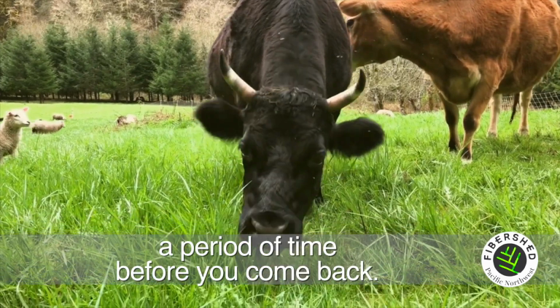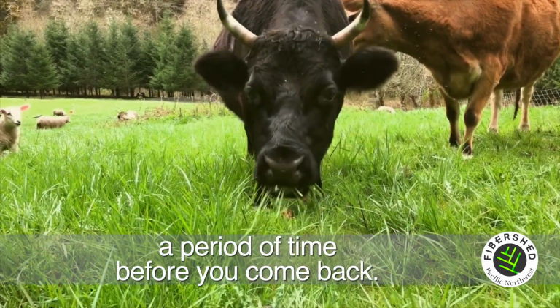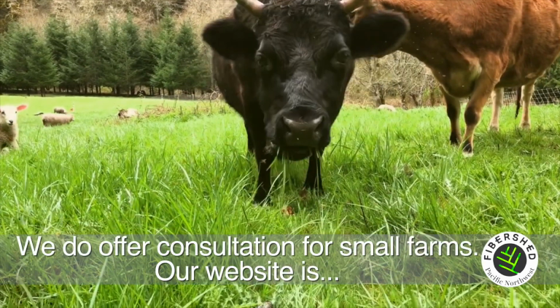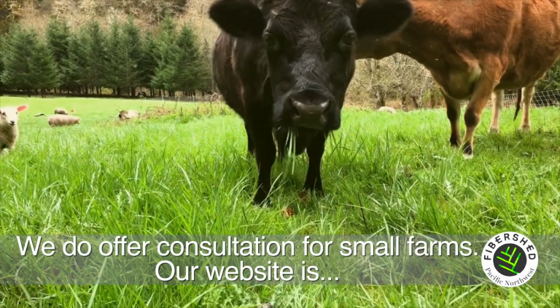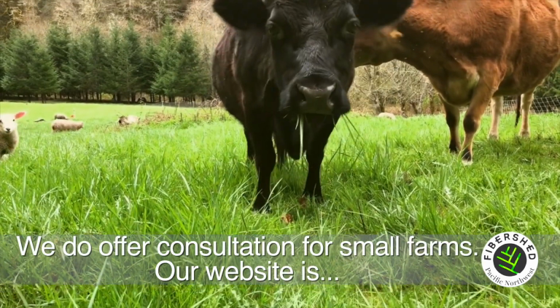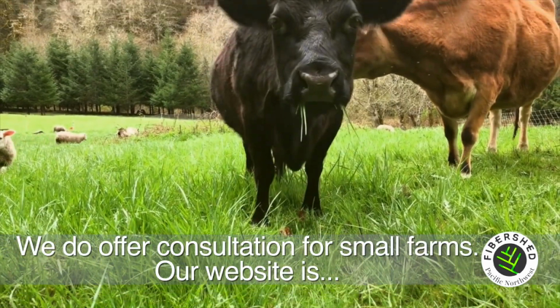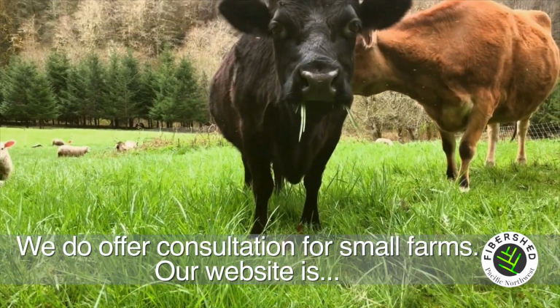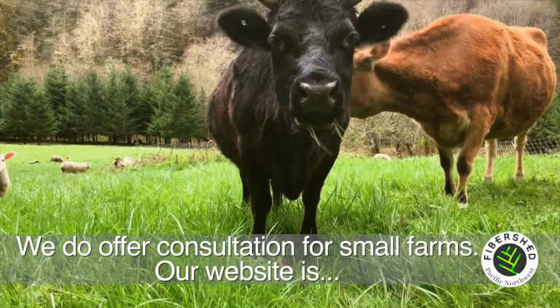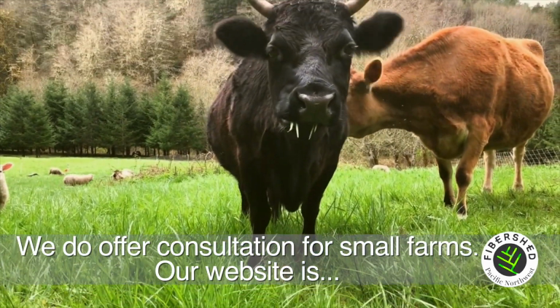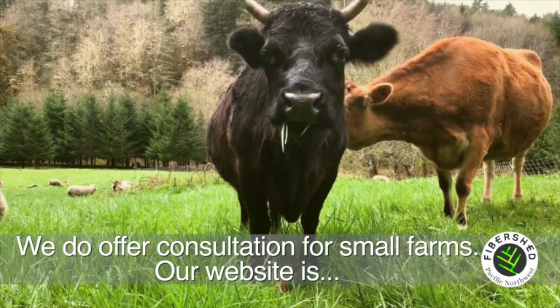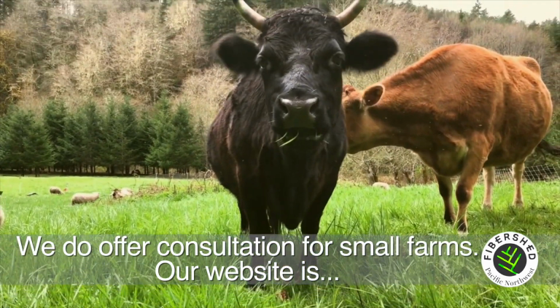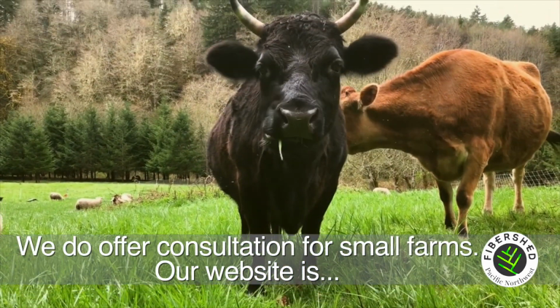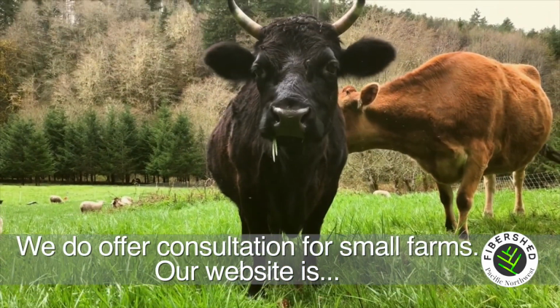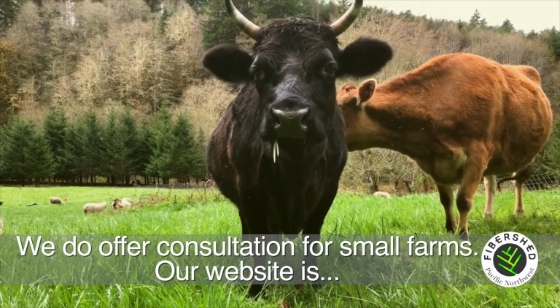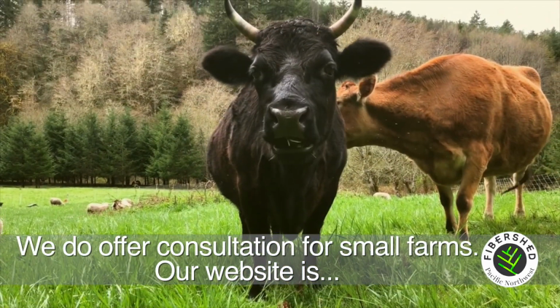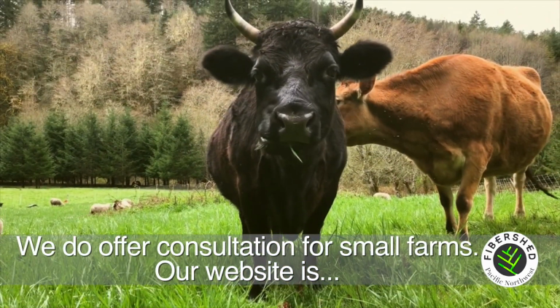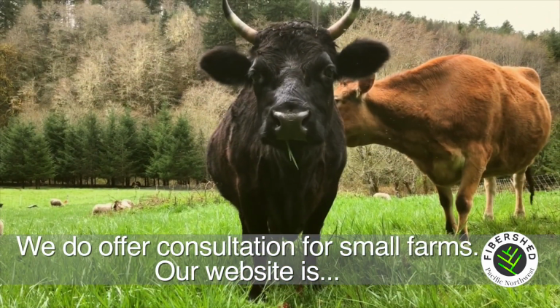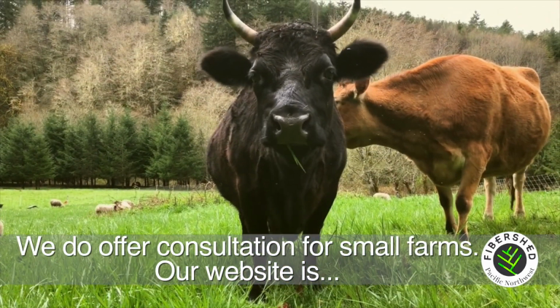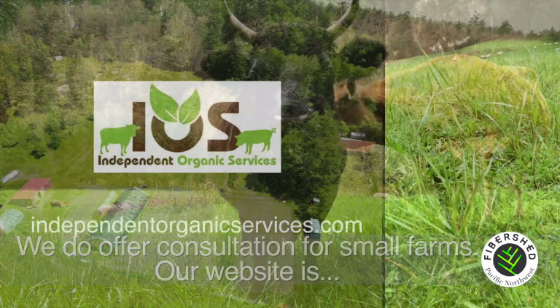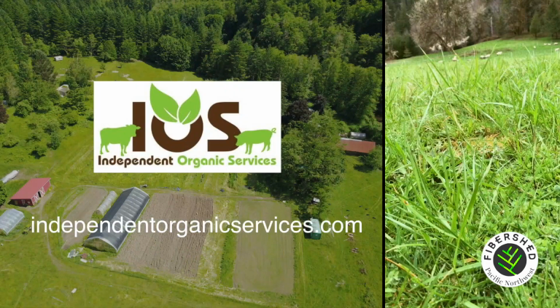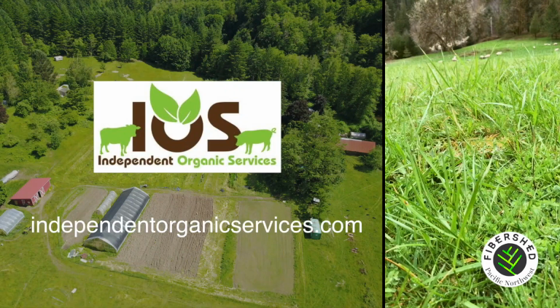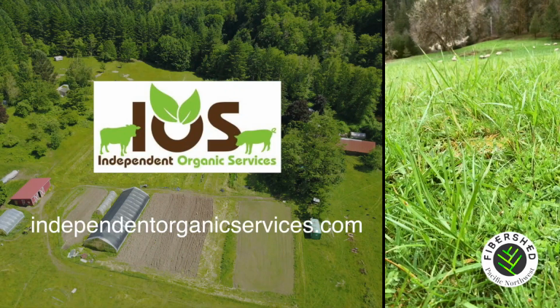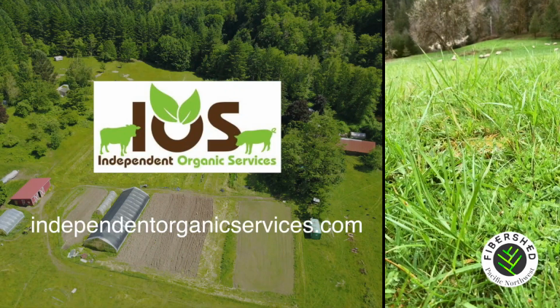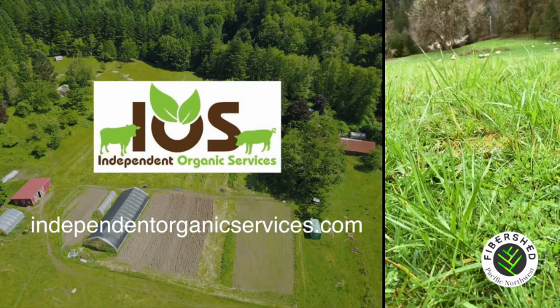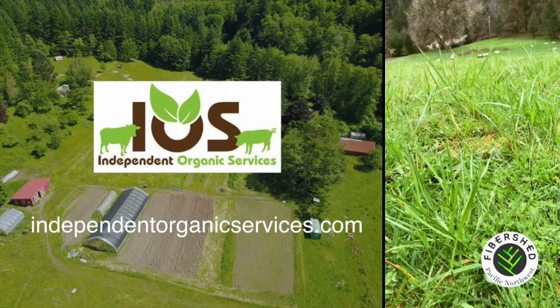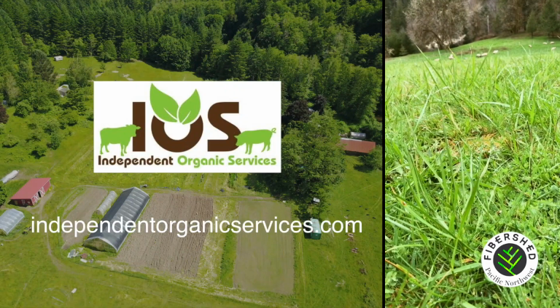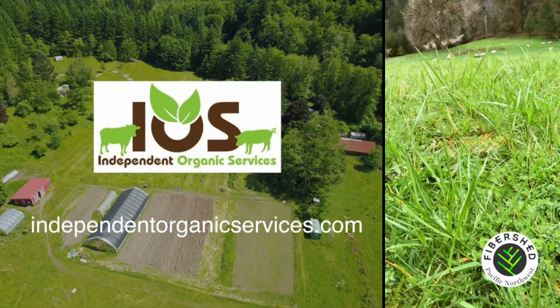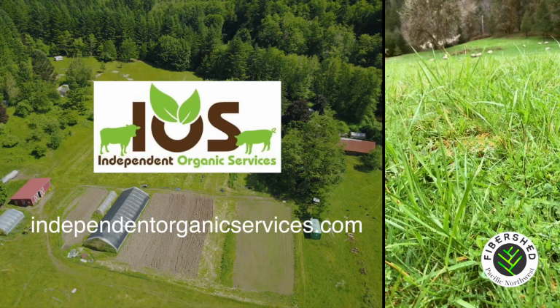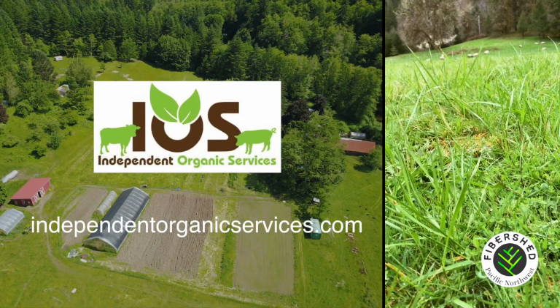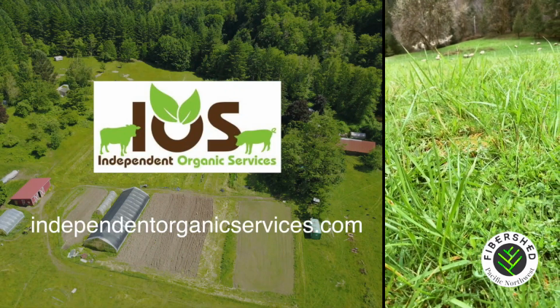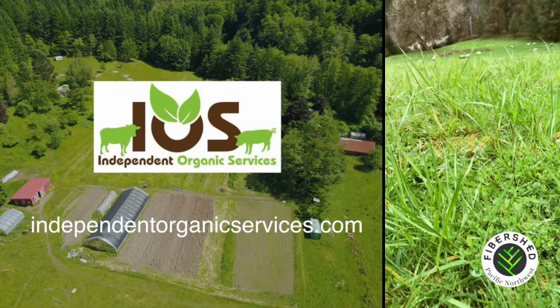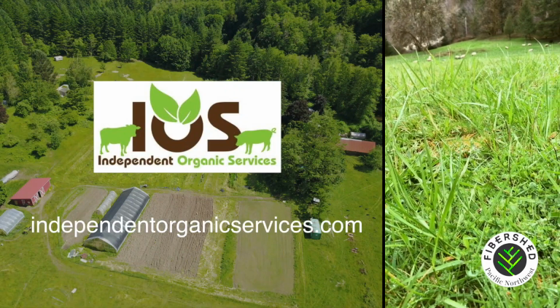We do offer consultation for small farms. Our website is independentorganicservices.com.